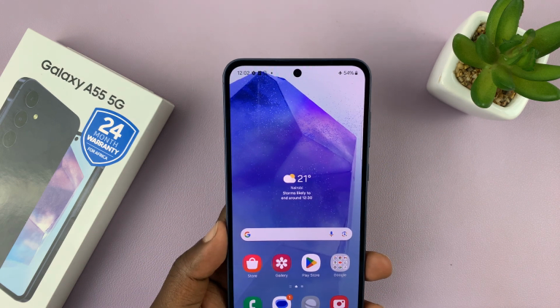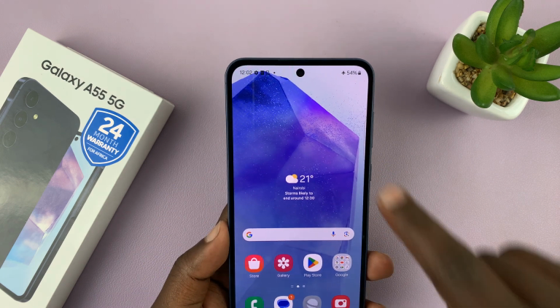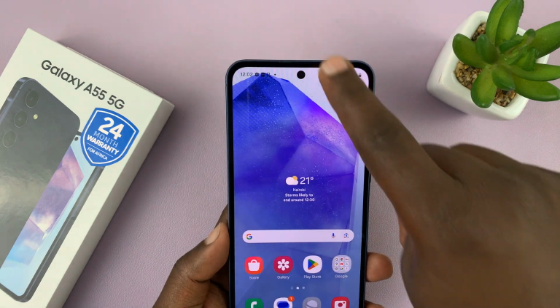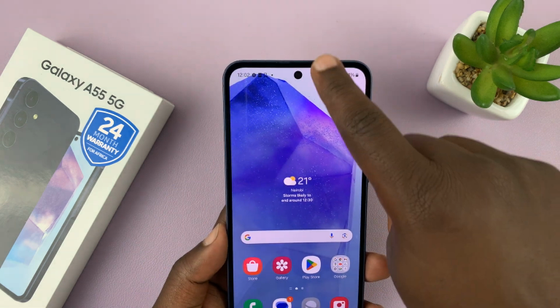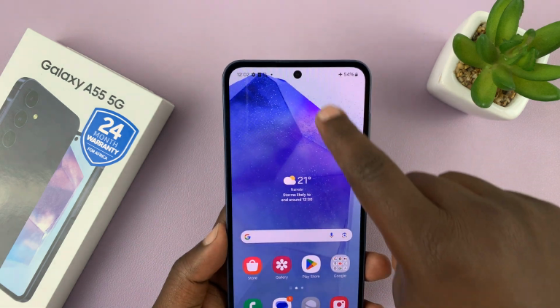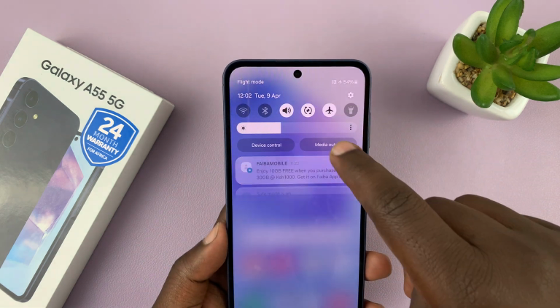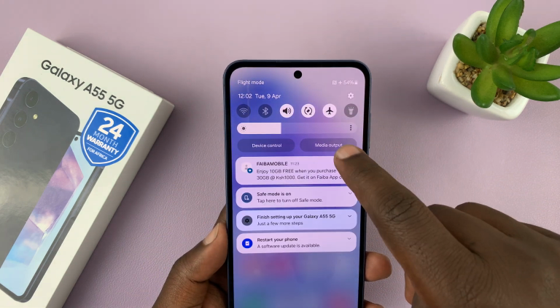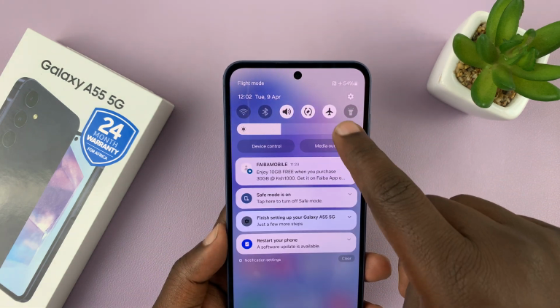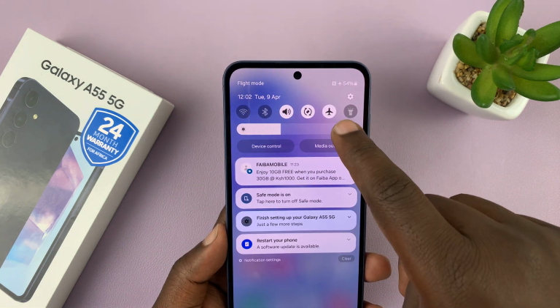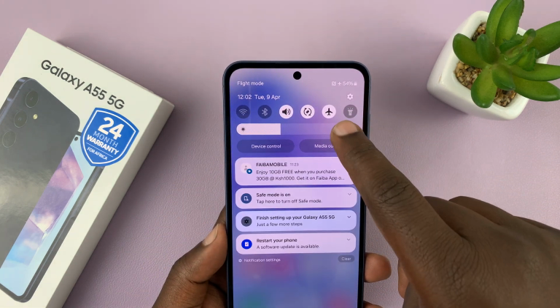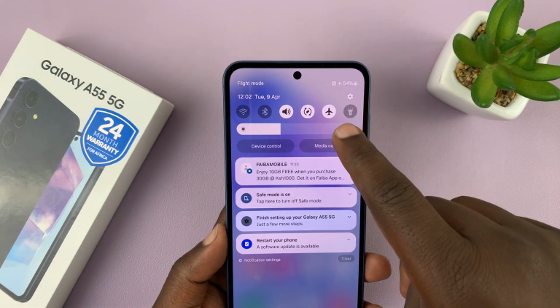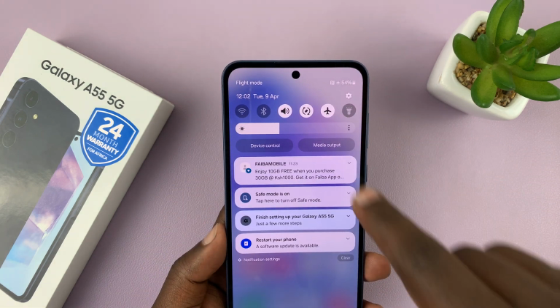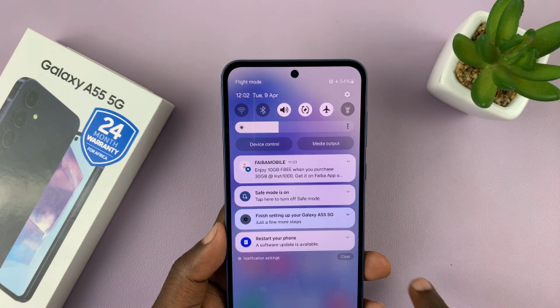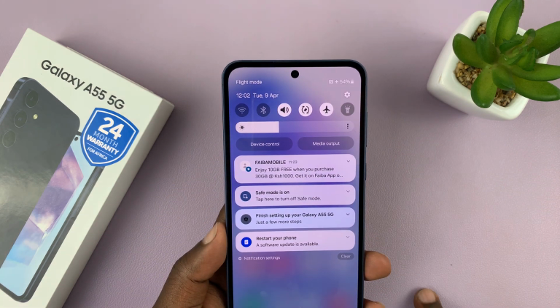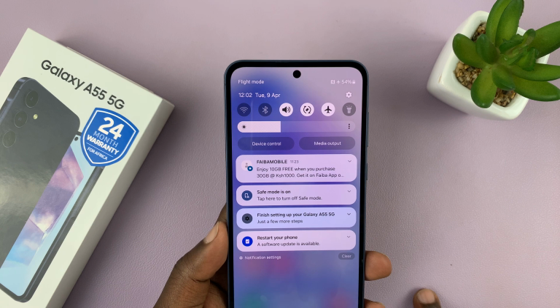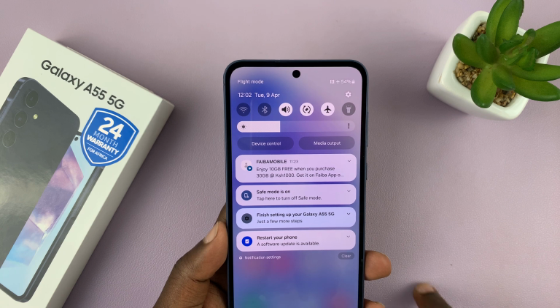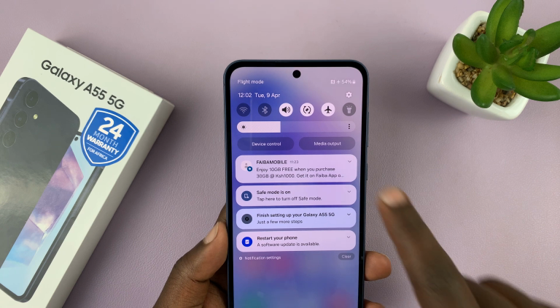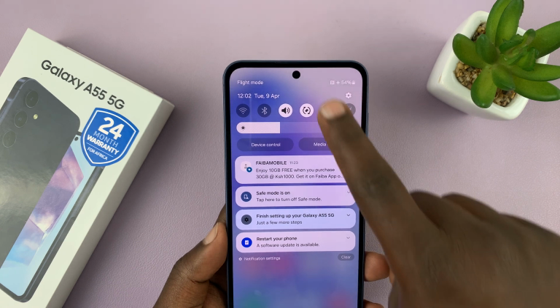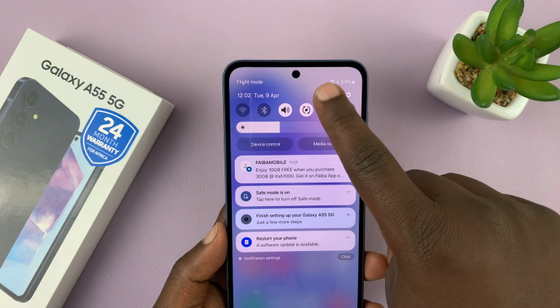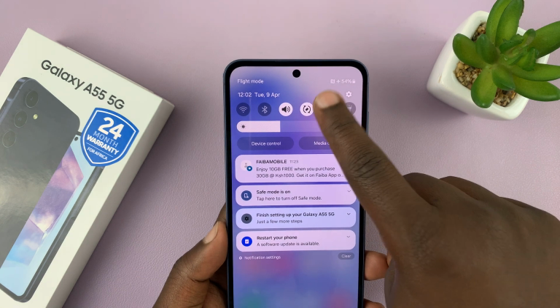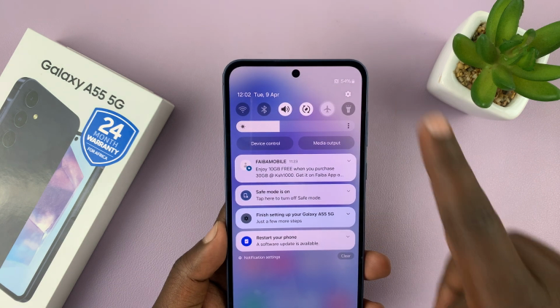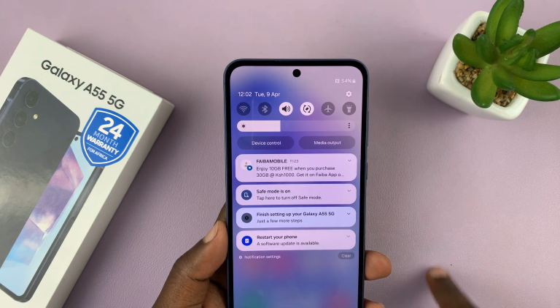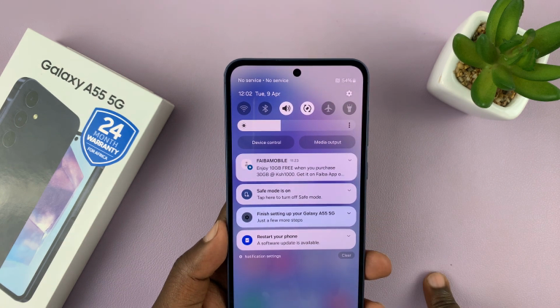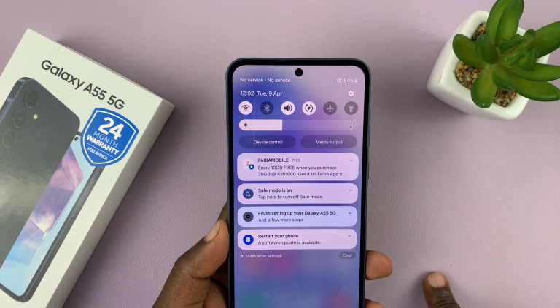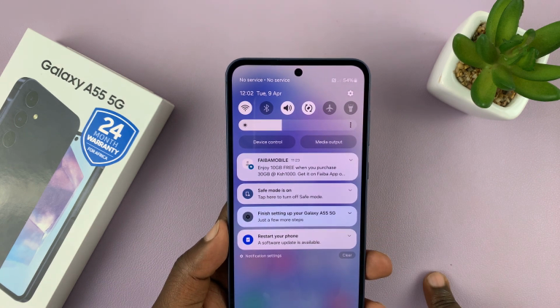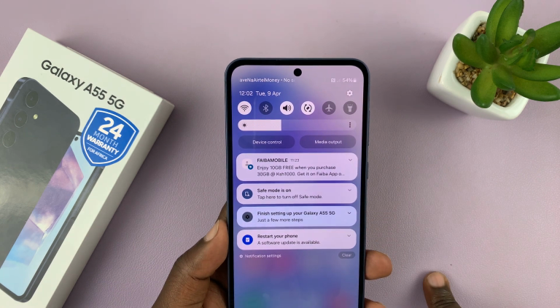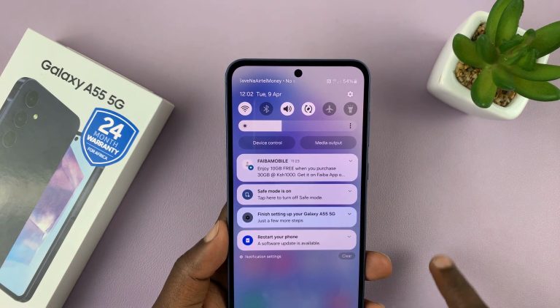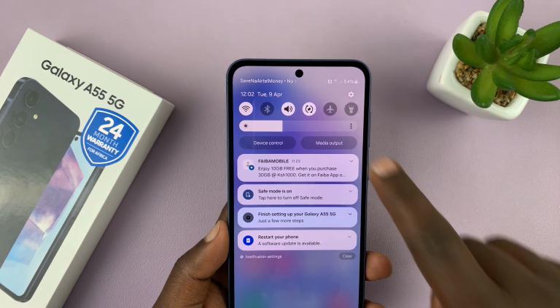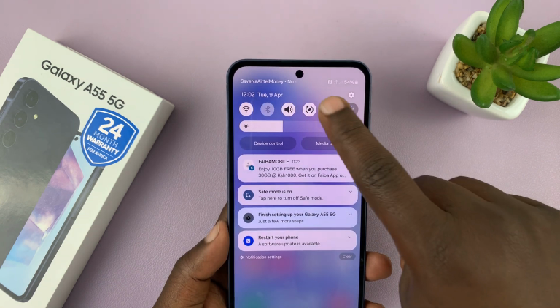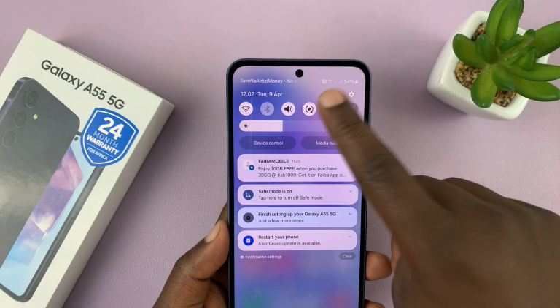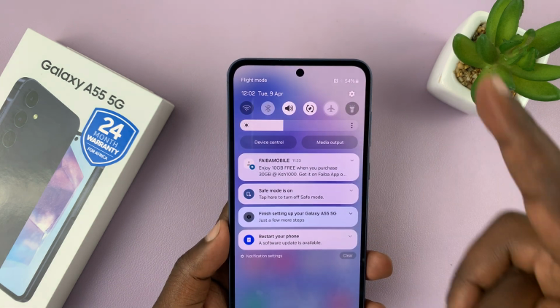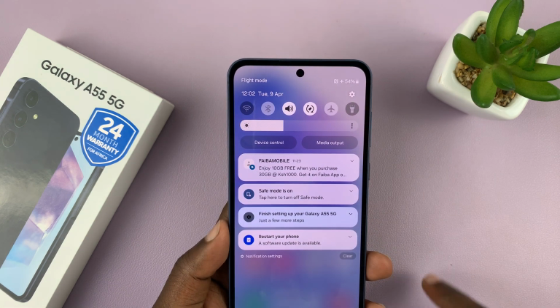Also, the phone is going to start in airplane mode by default, which you can turn off if you want to or you can leave it on.